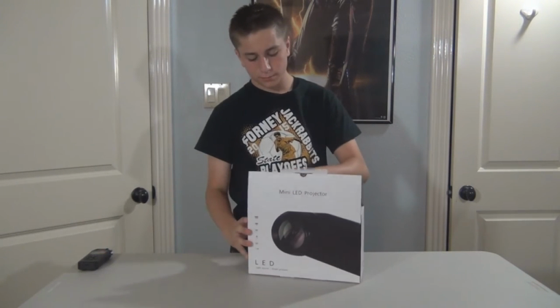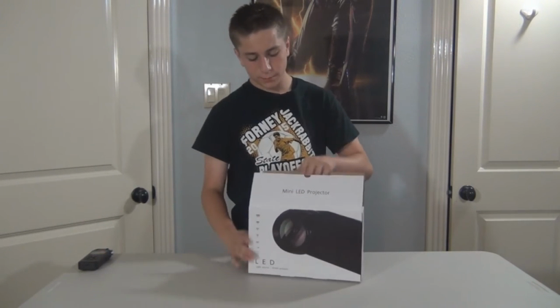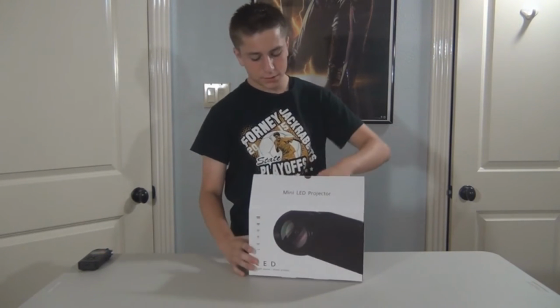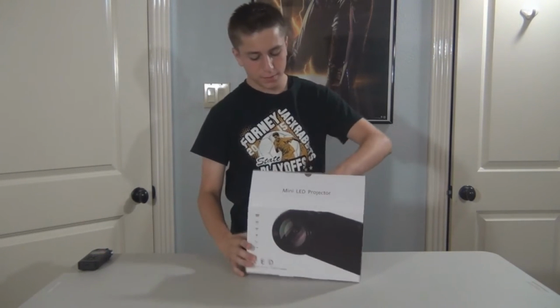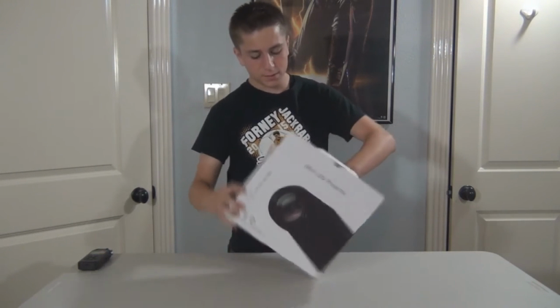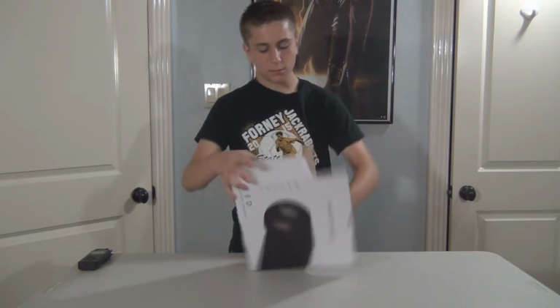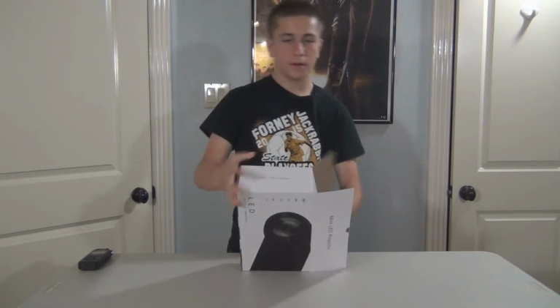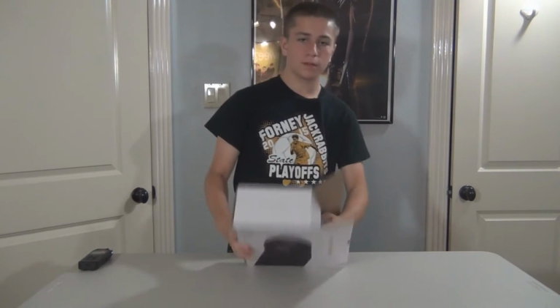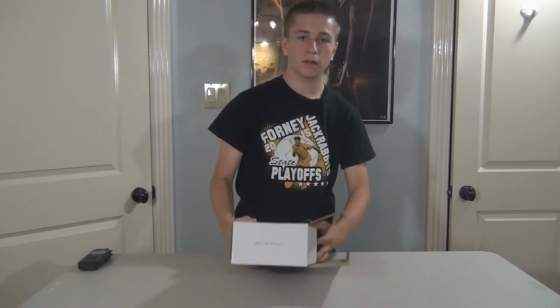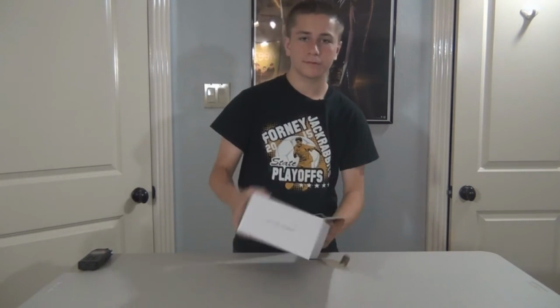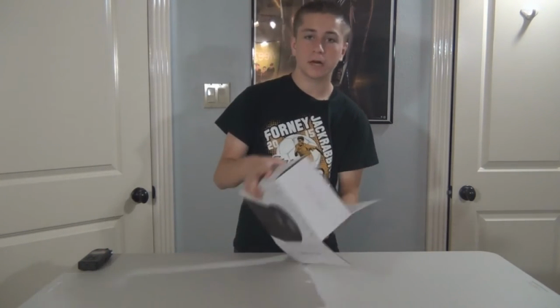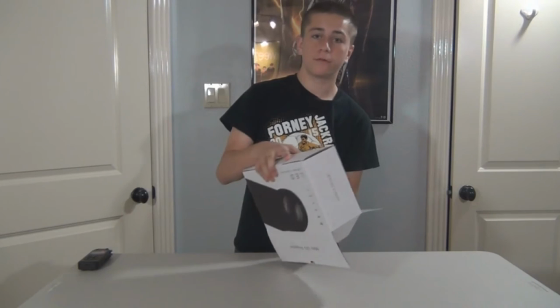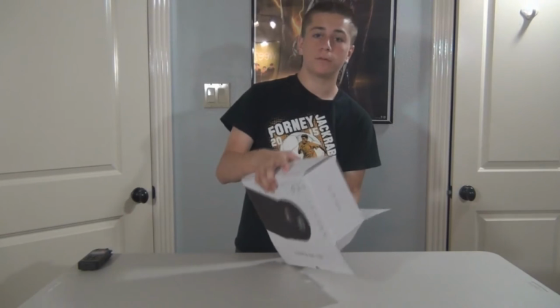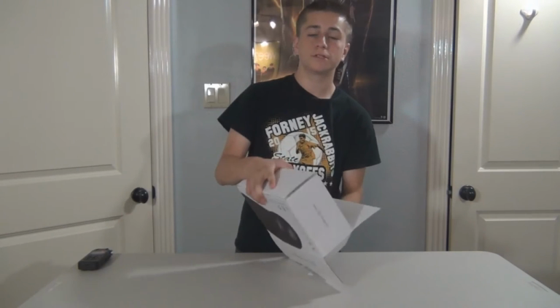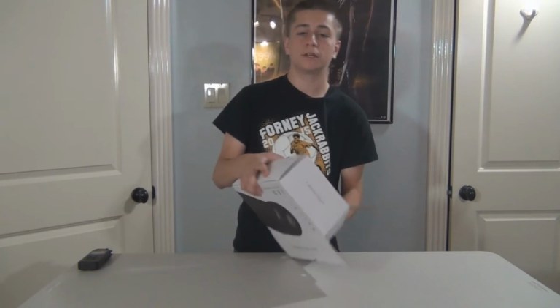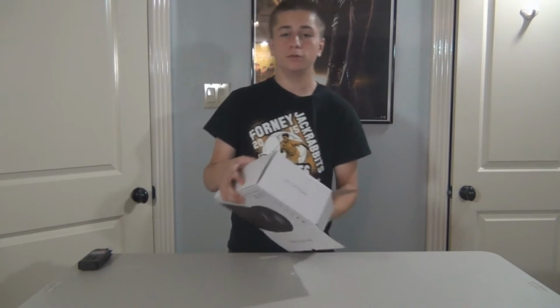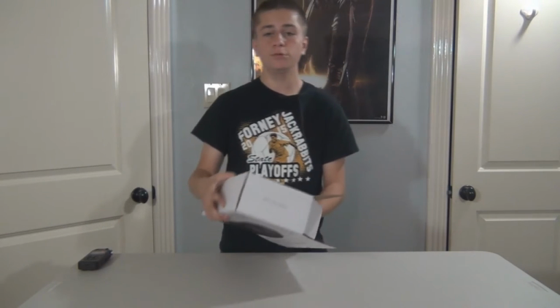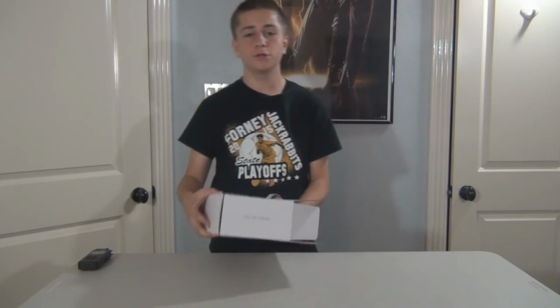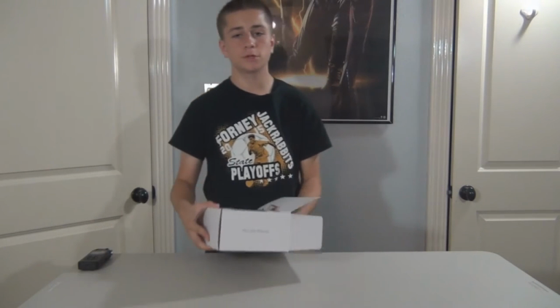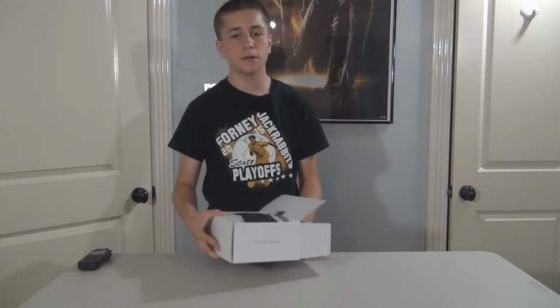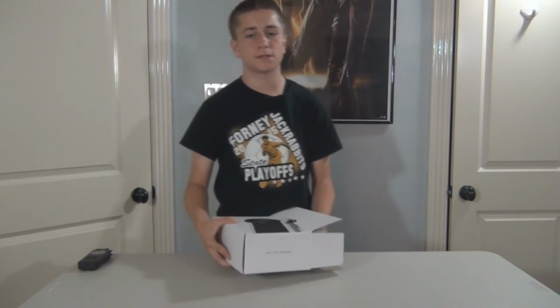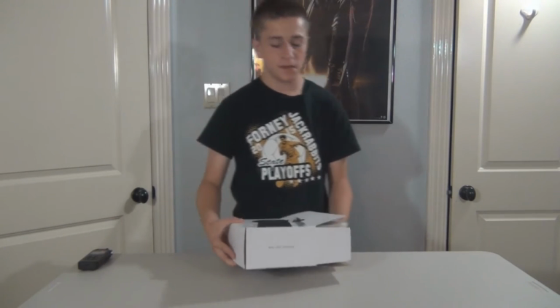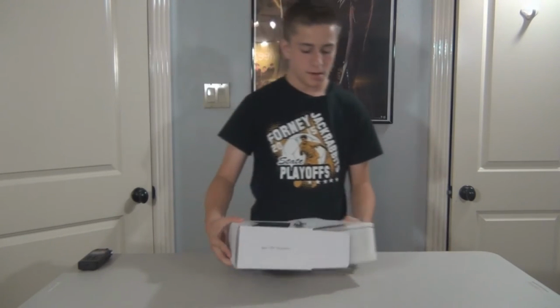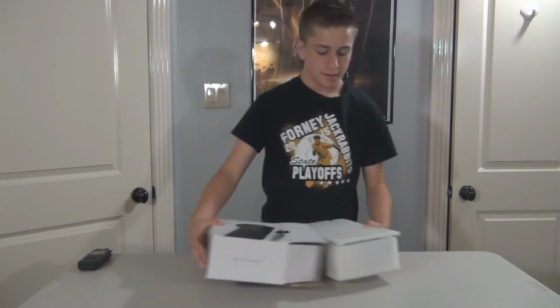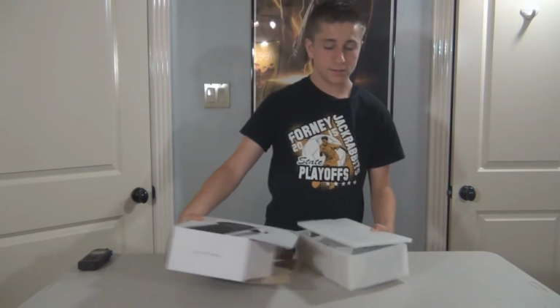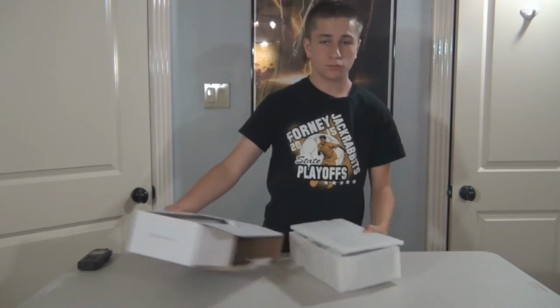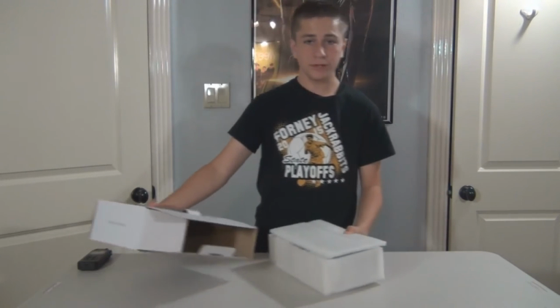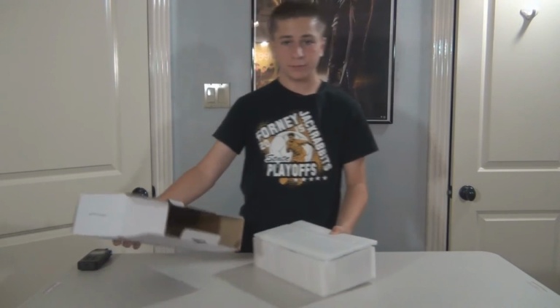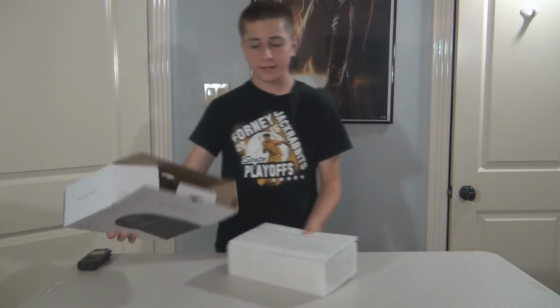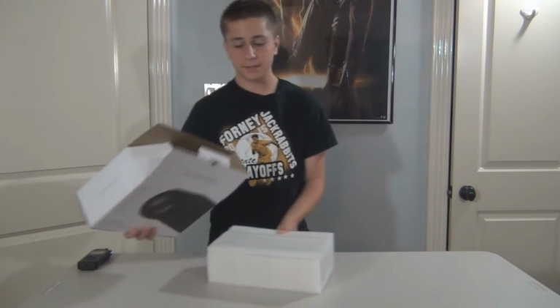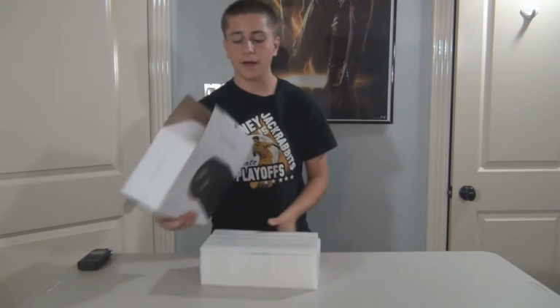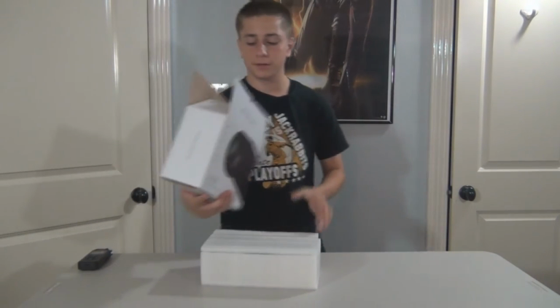So we just opened this, and we're met with a lot of styrofoam, which is a huge plus. This is really, really nicely packaged.